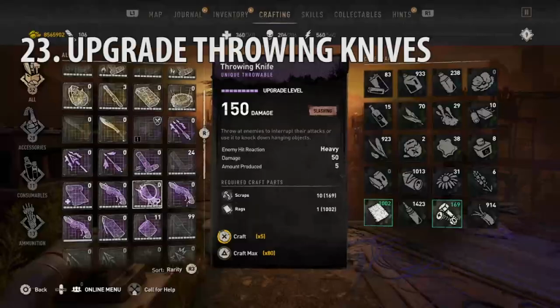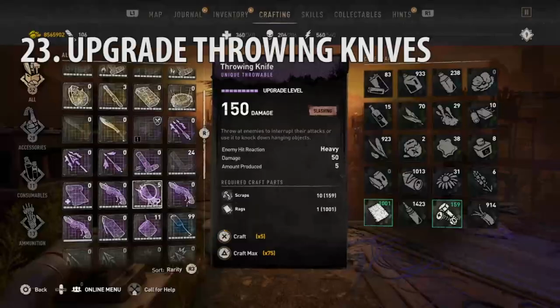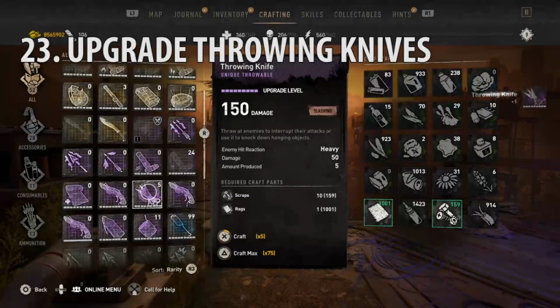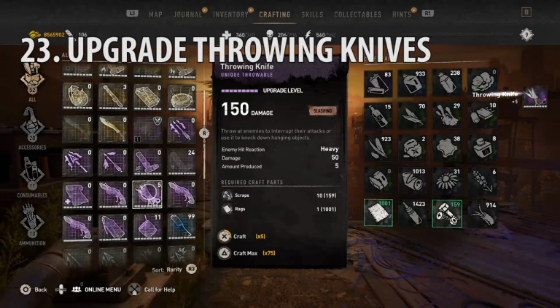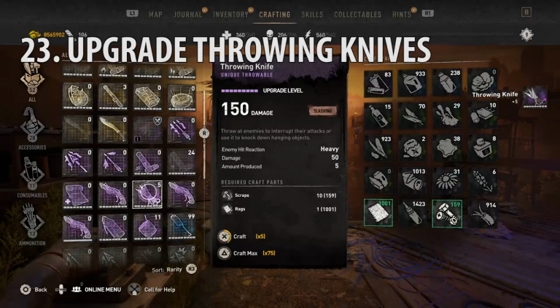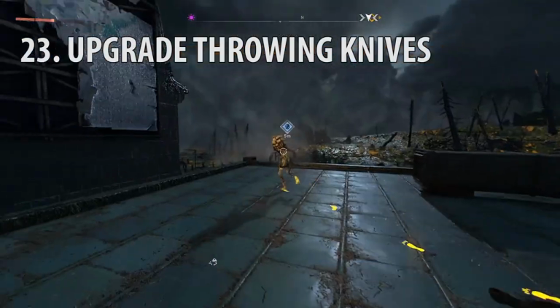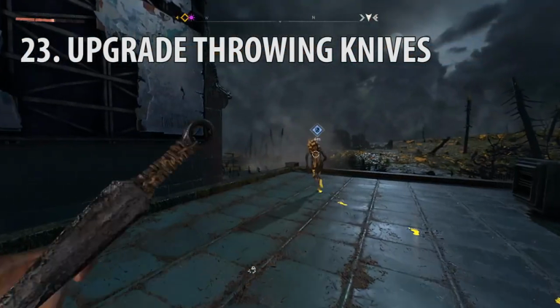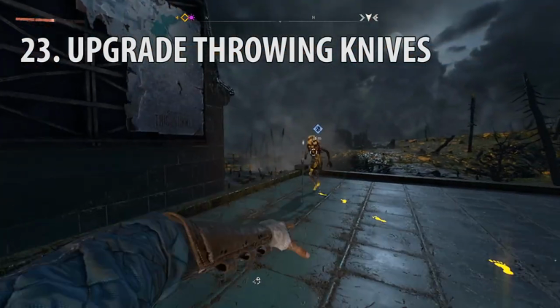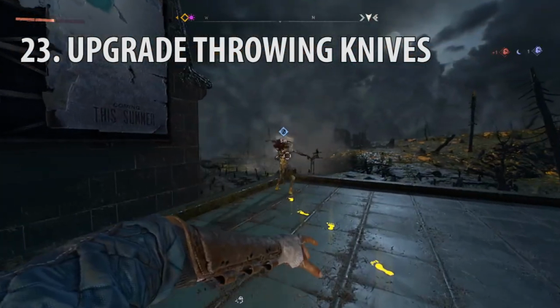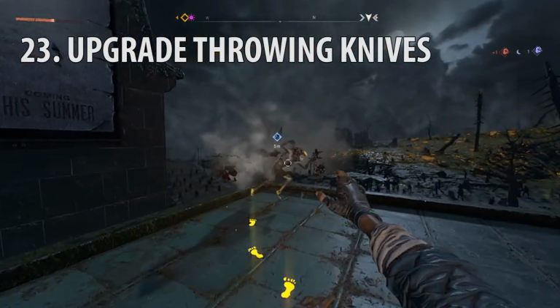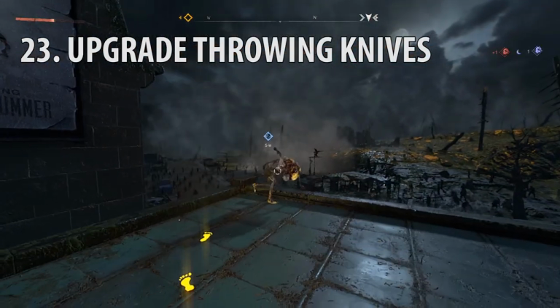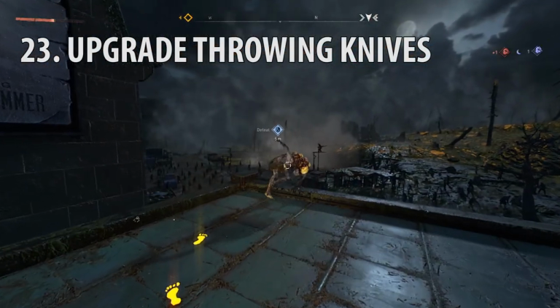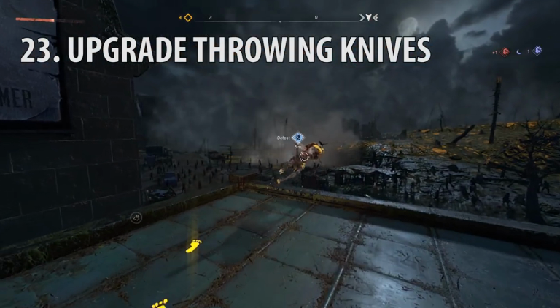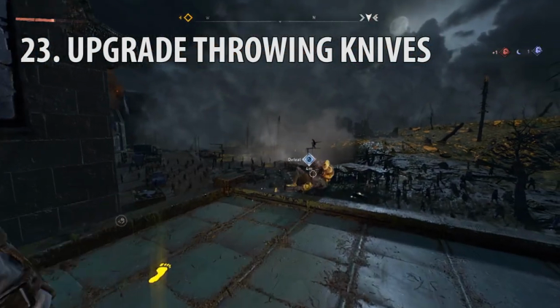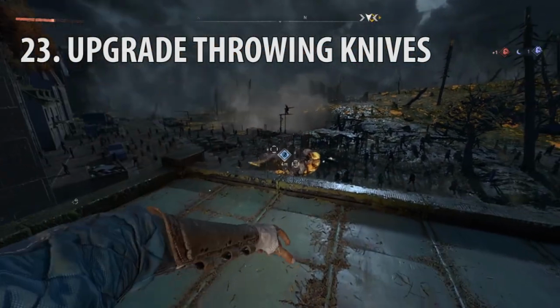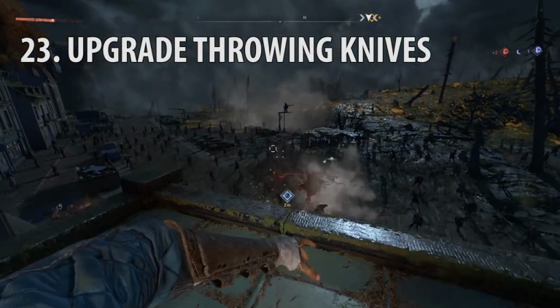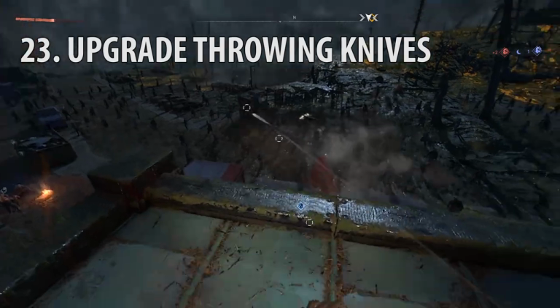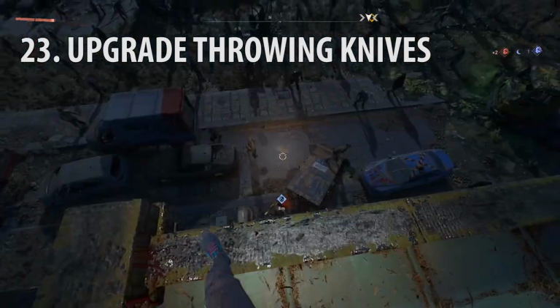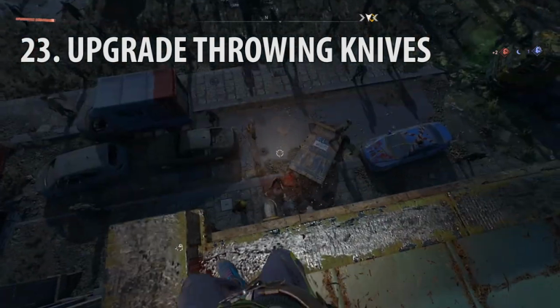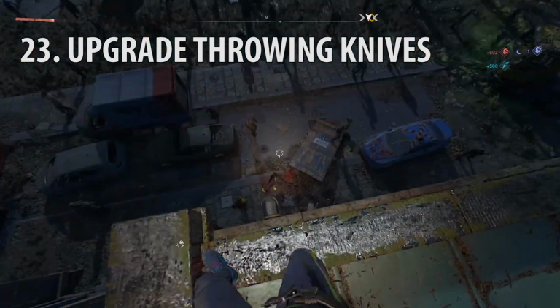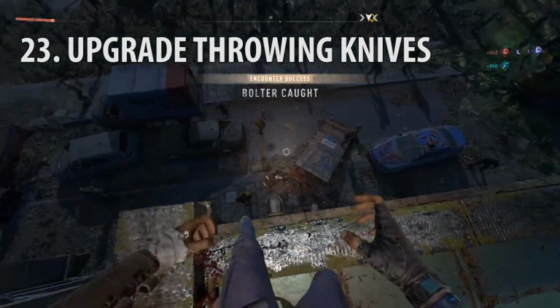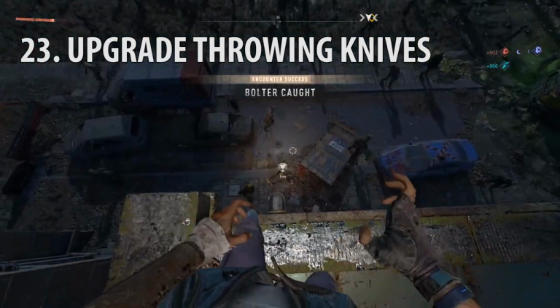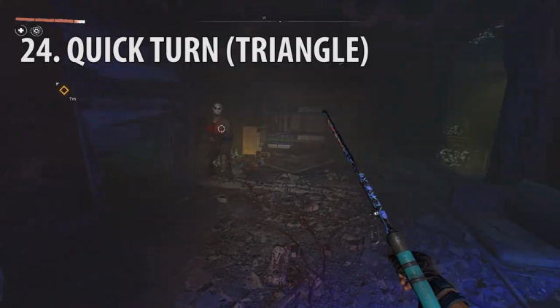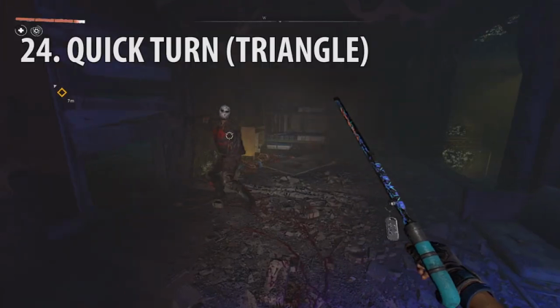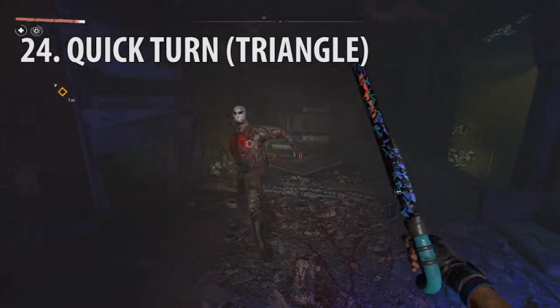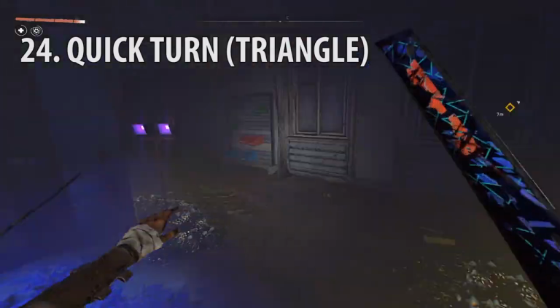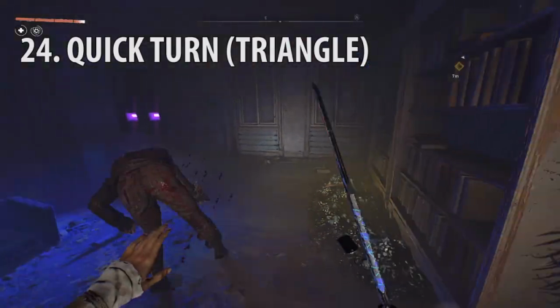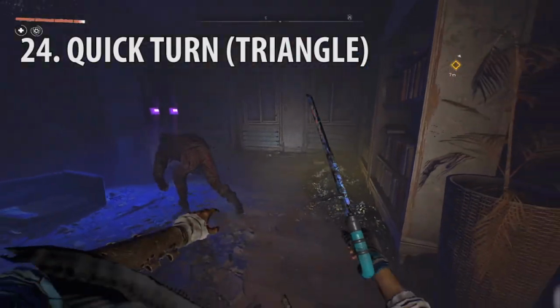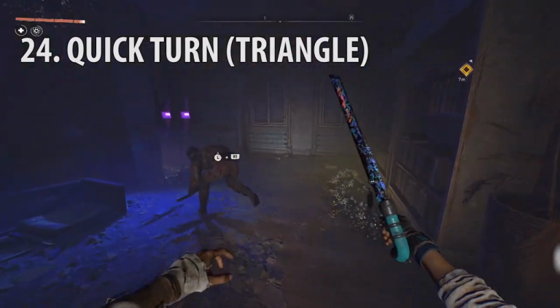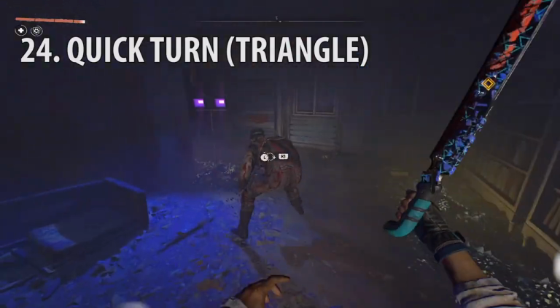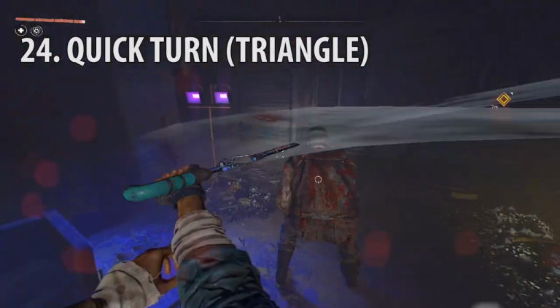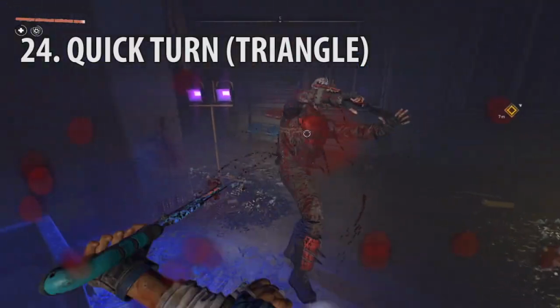Upgrading throwing knives is useful because it stuns volatiles, kills bolters in 1-2 hits. Using the quick turn skill, you can then dodge backwards to dash behind enemies.